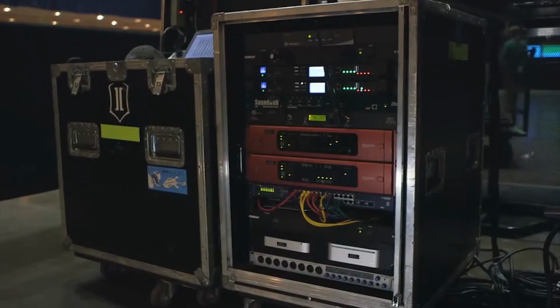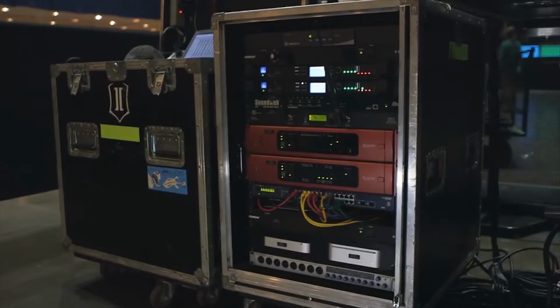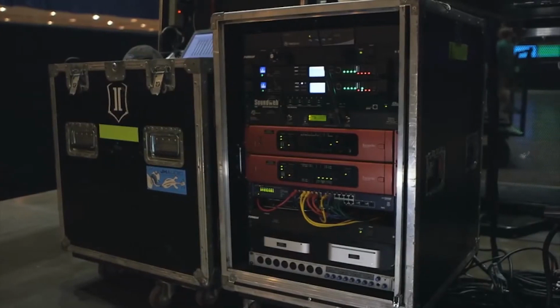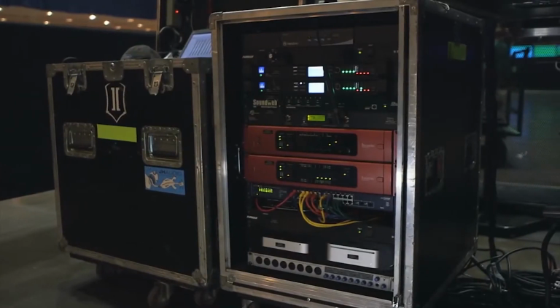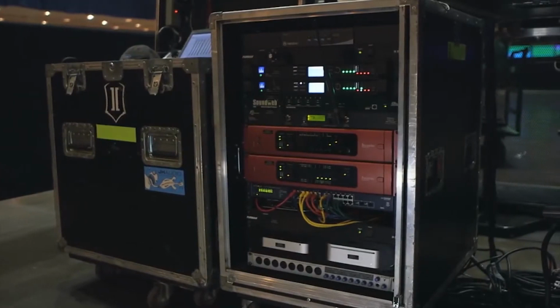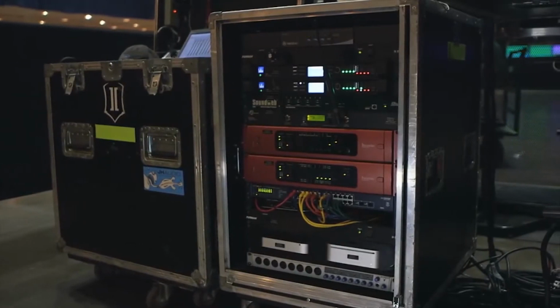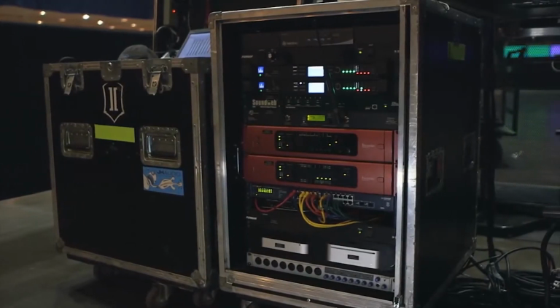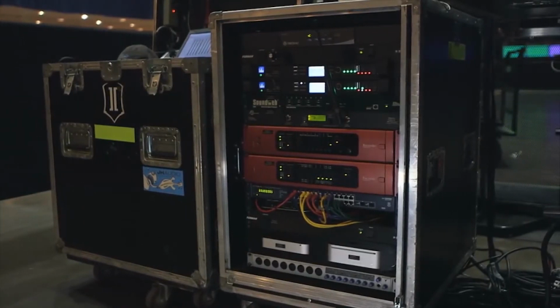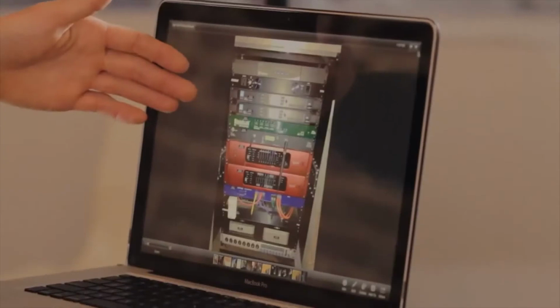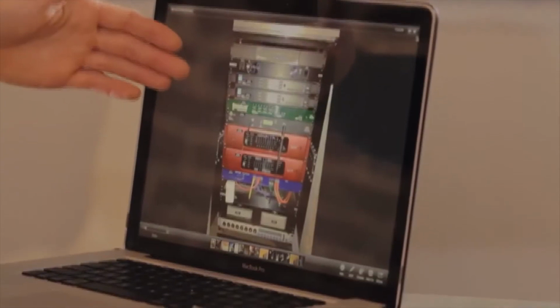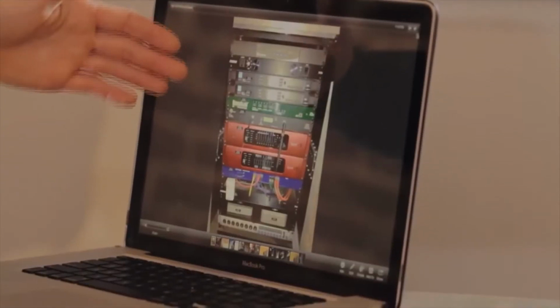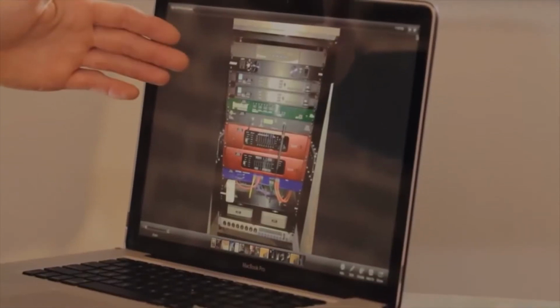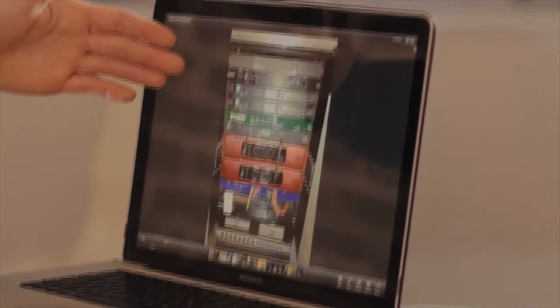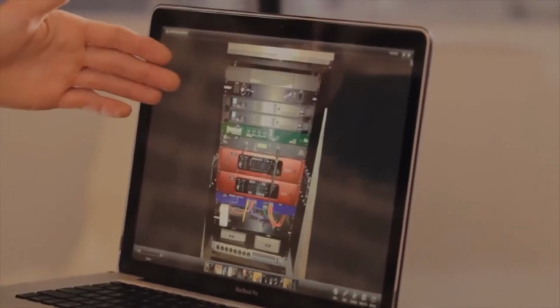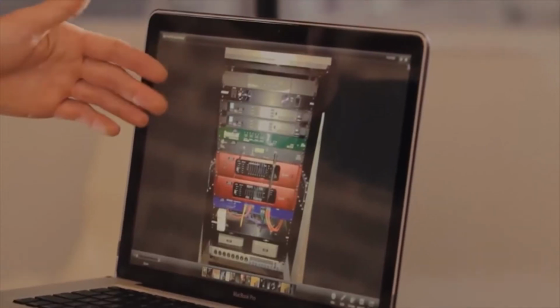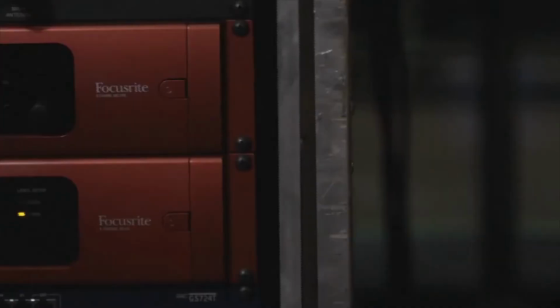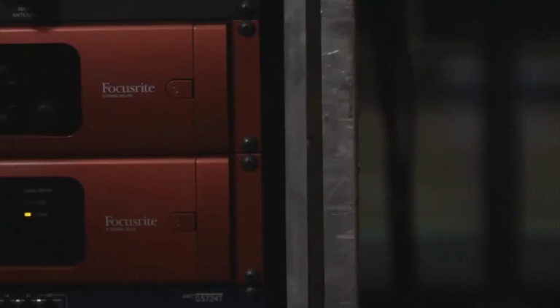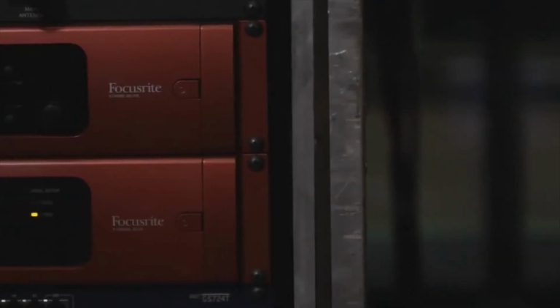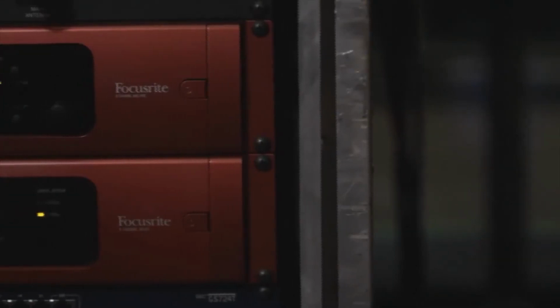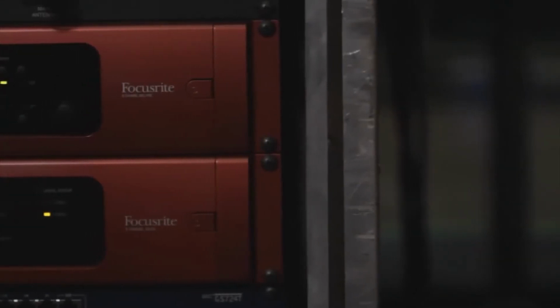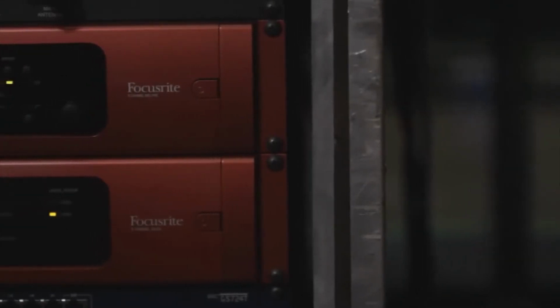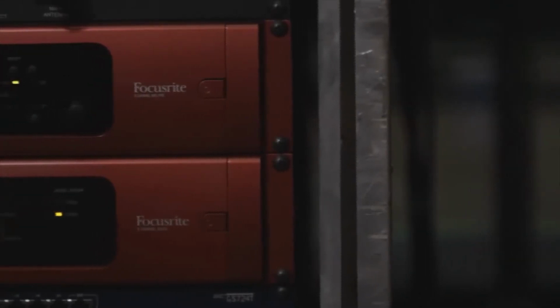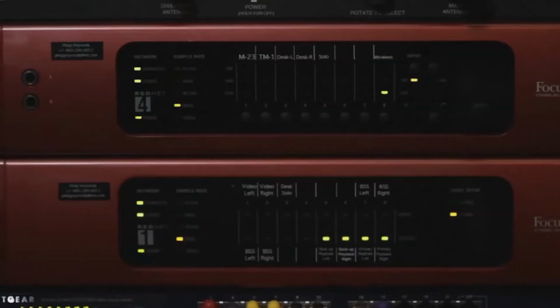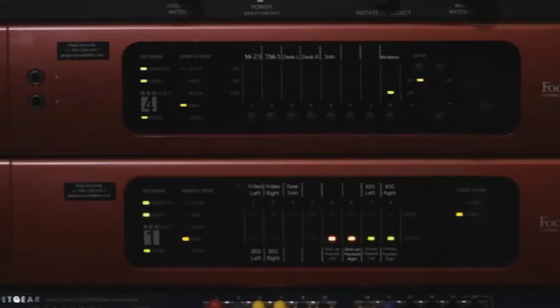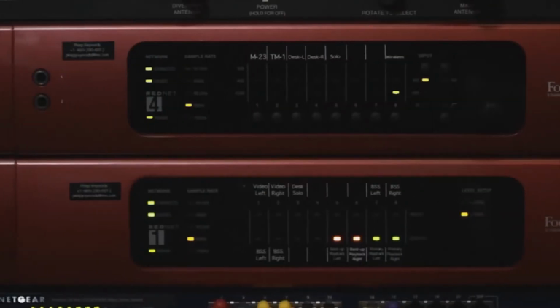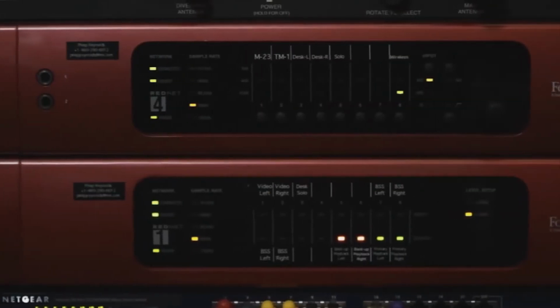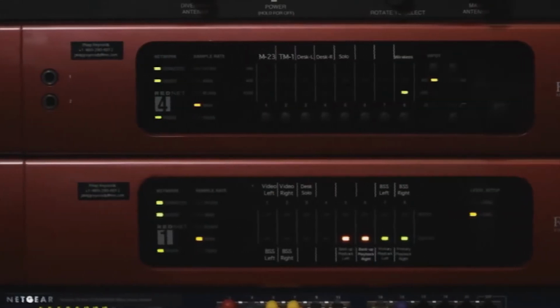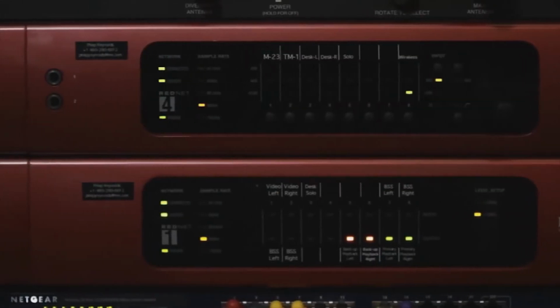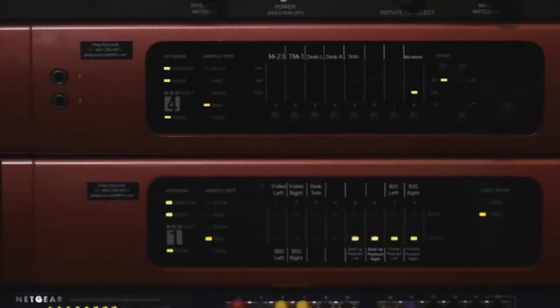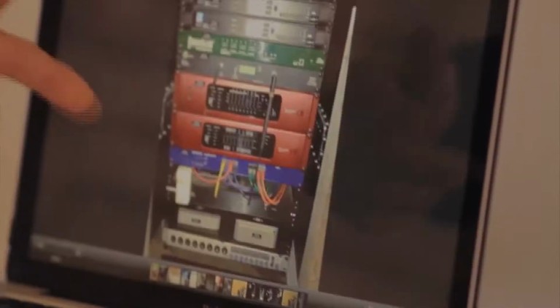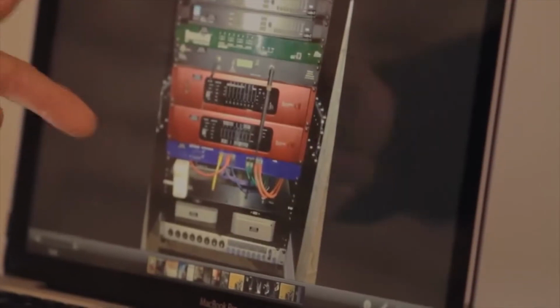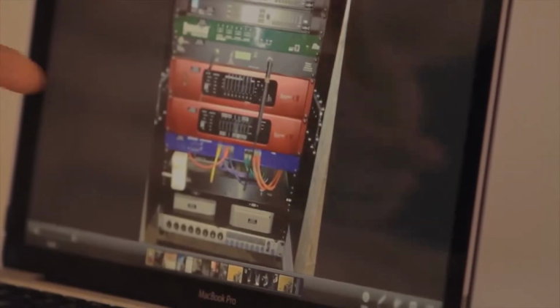In my rack, I've got two Dolby Lake LM44s, the RedNet-4, the RedNet-1, and two Mac Minis.